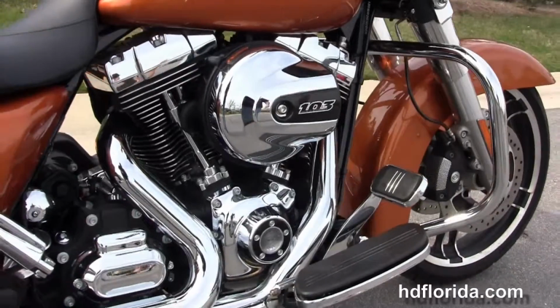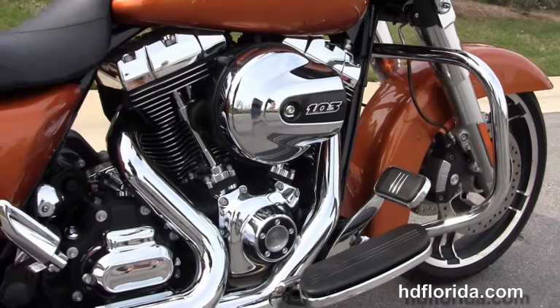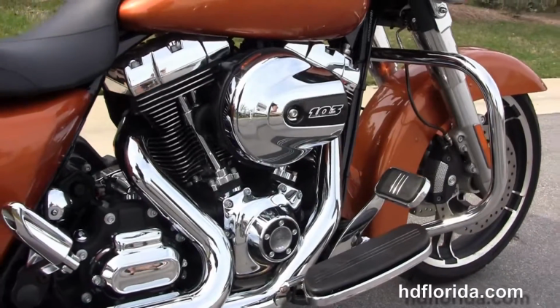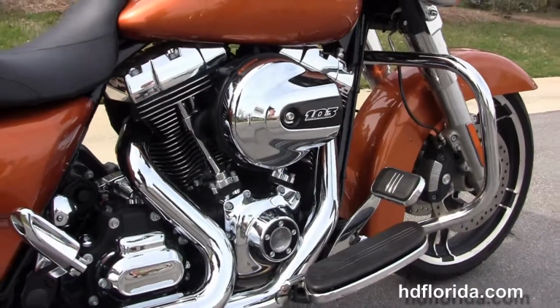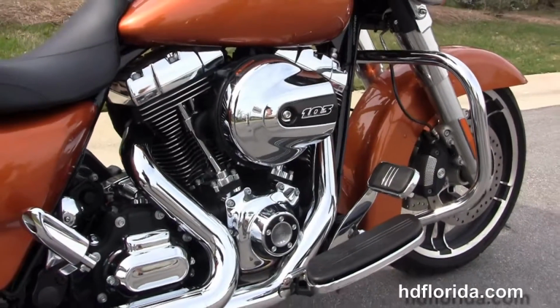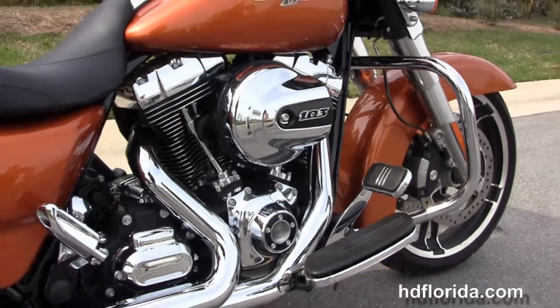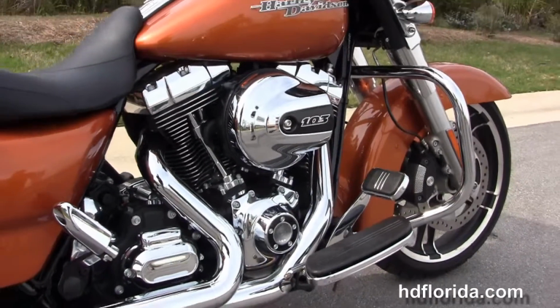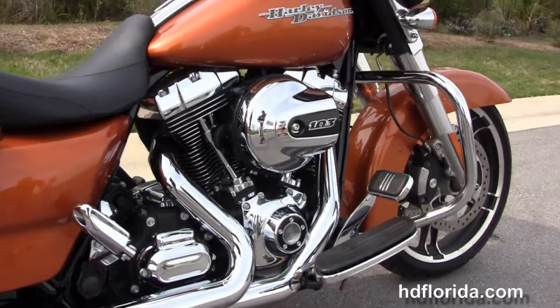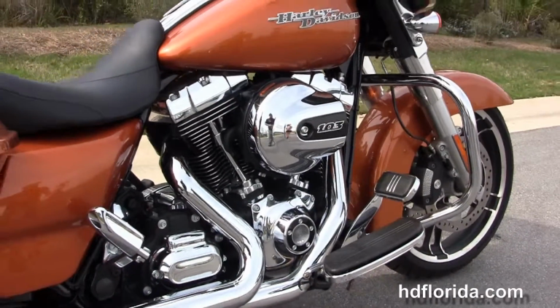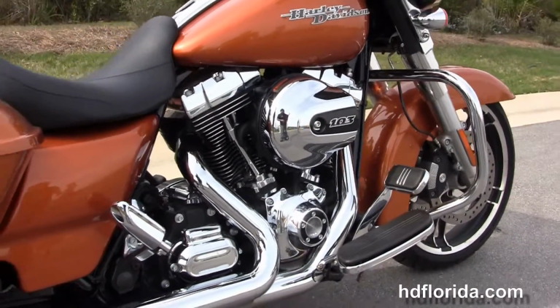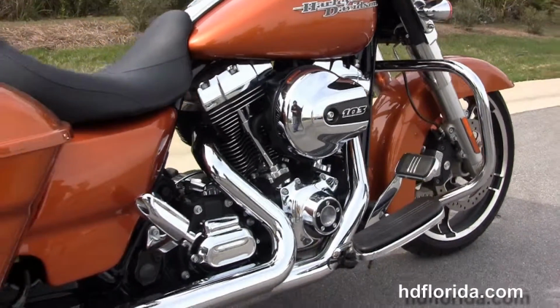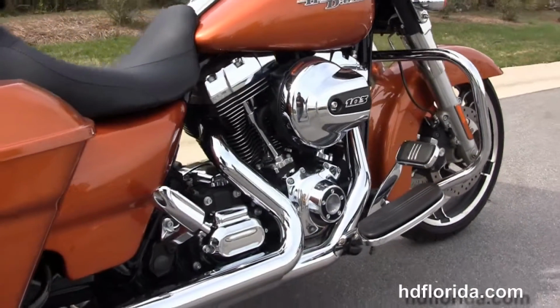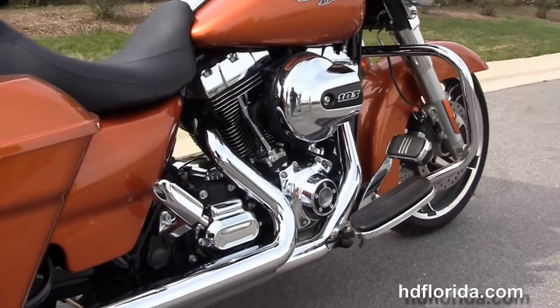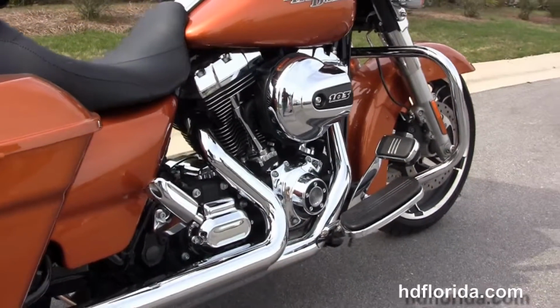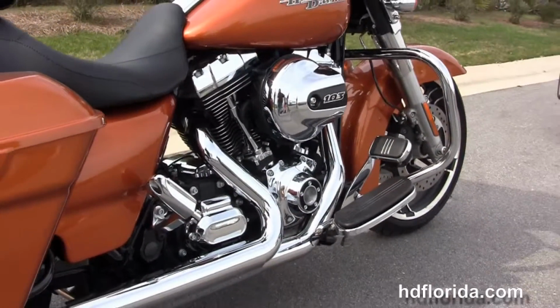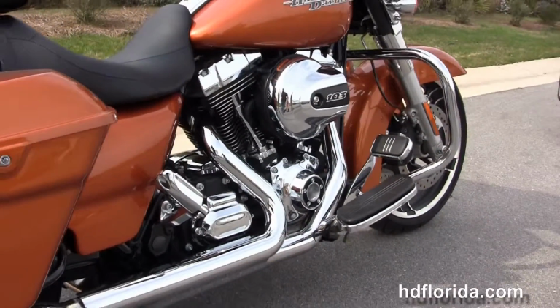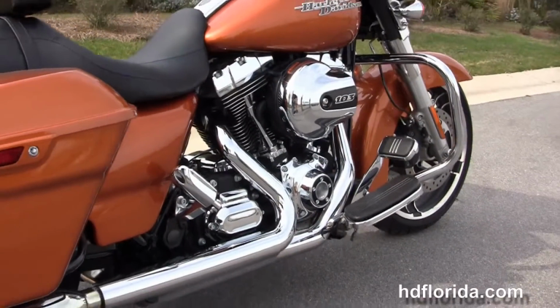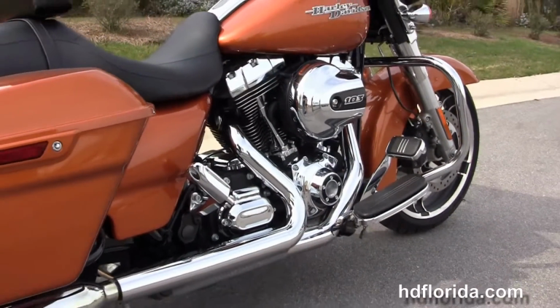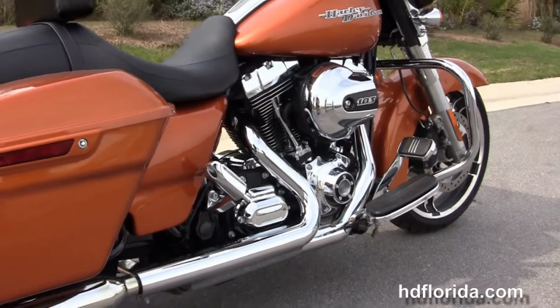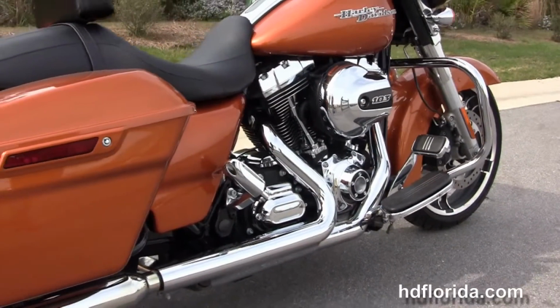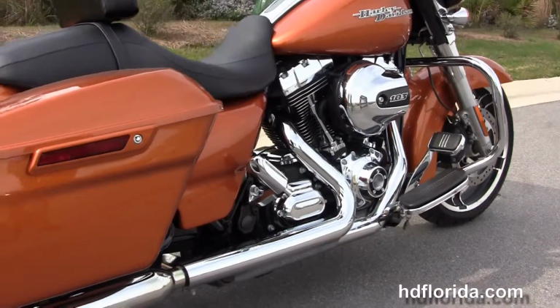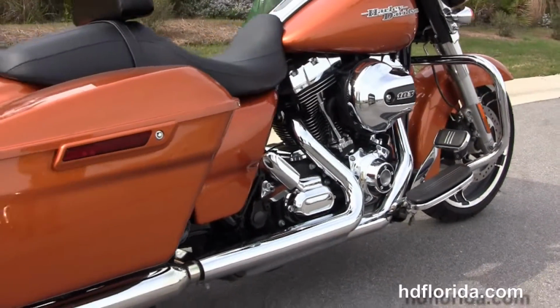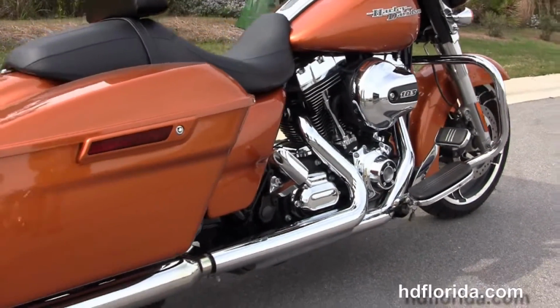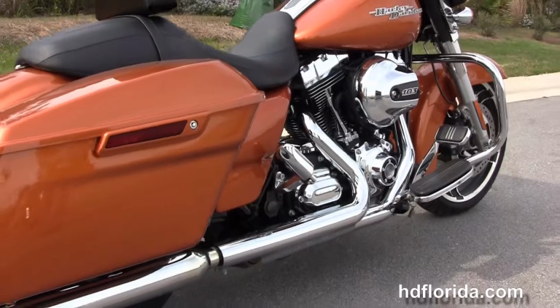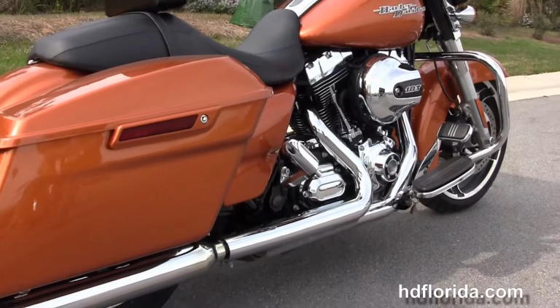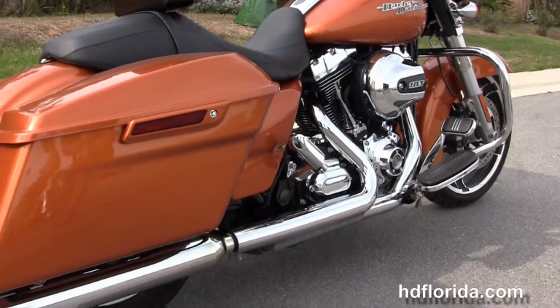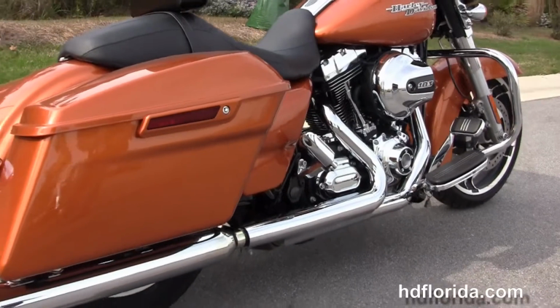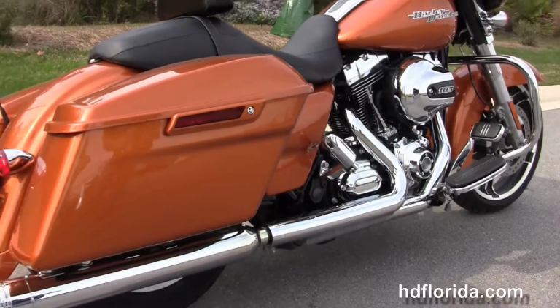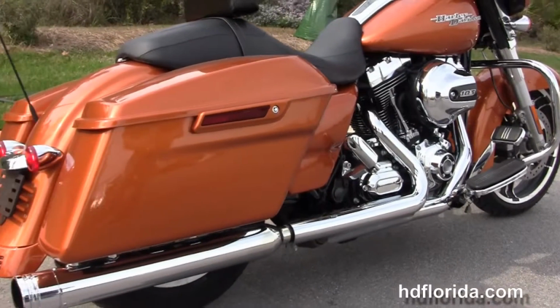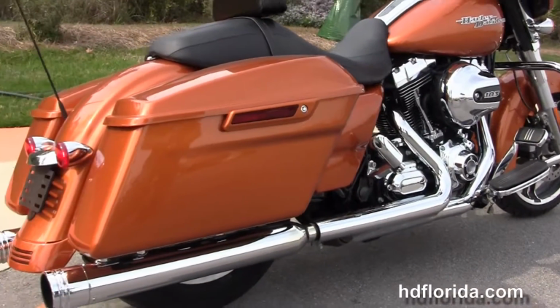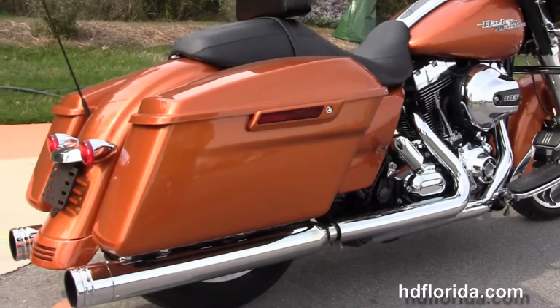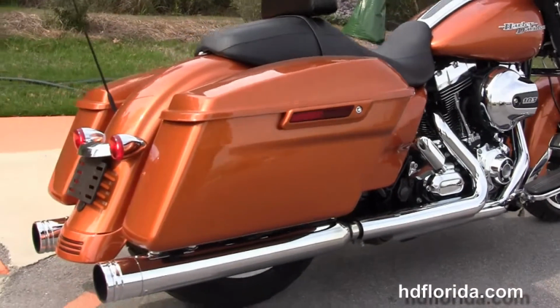It's got a chrome engine guard, rubber mounted, air cooled, high output 103 cubic inch twin cam engine with six speed transmission.